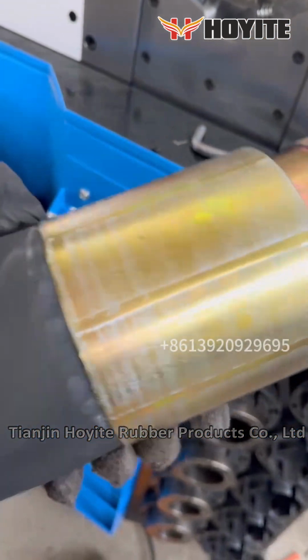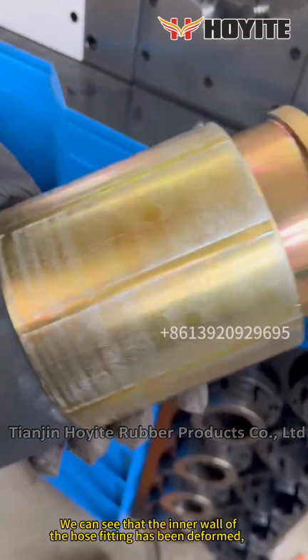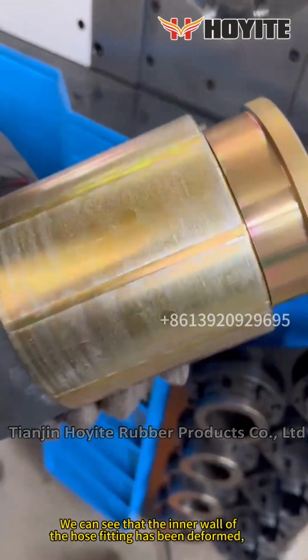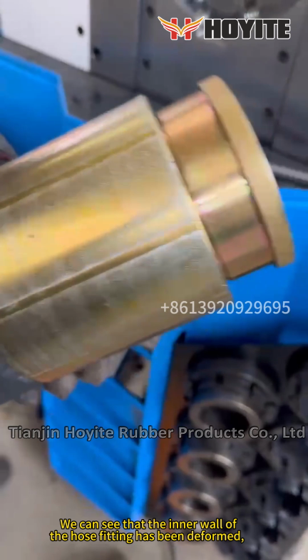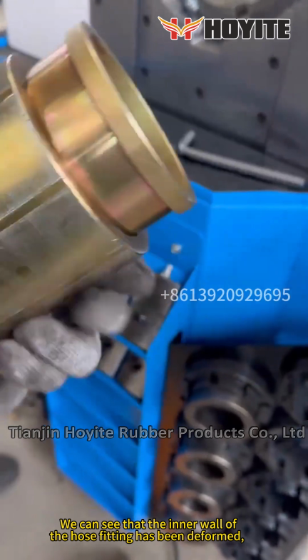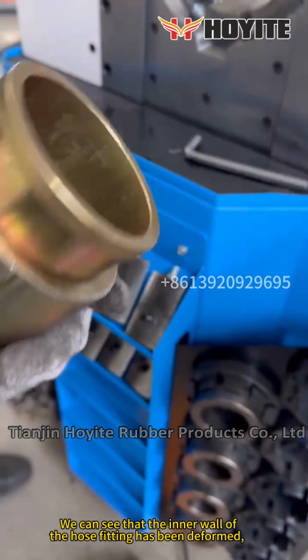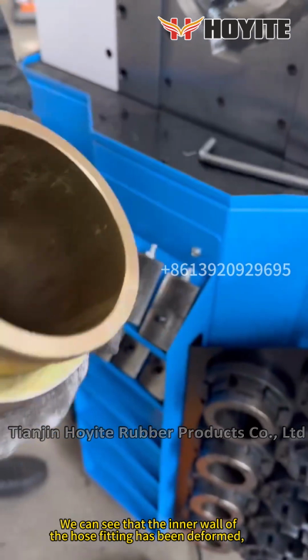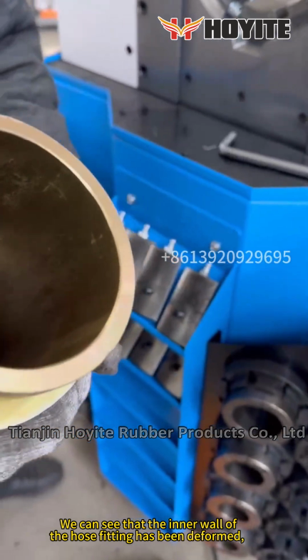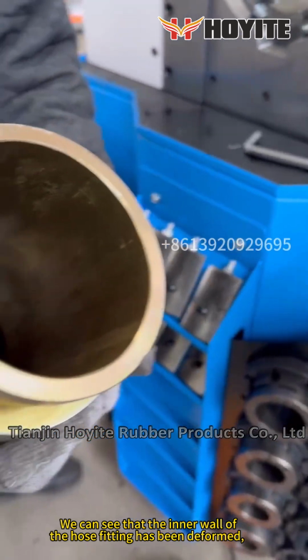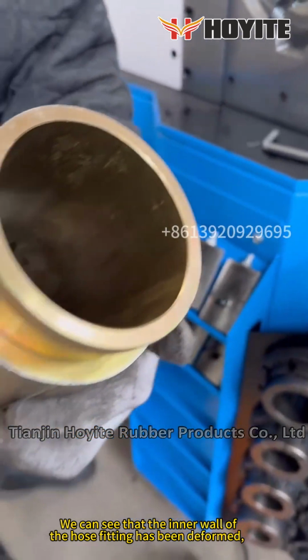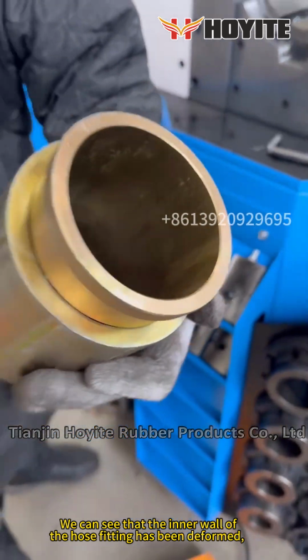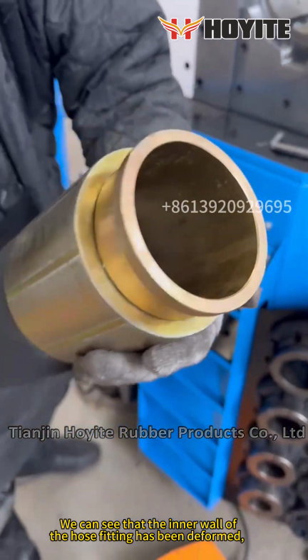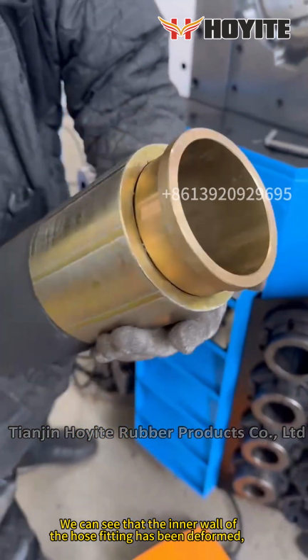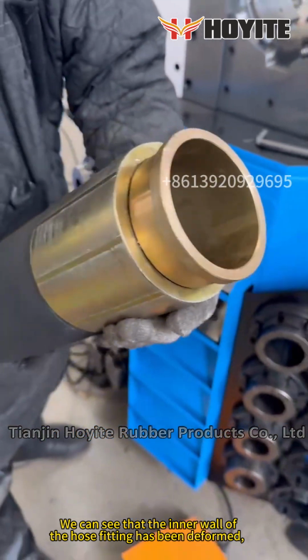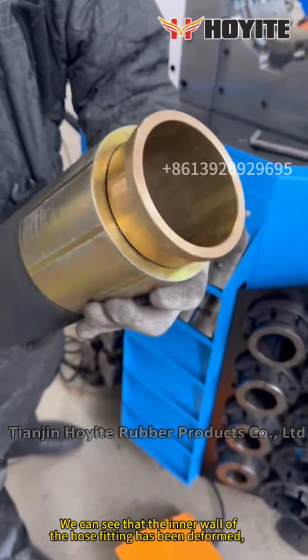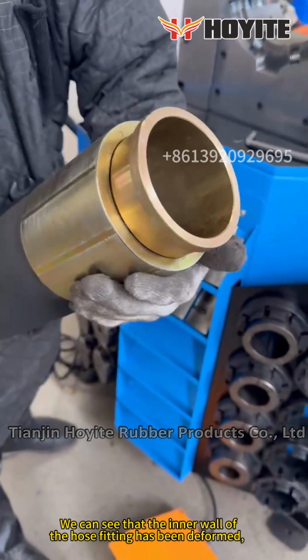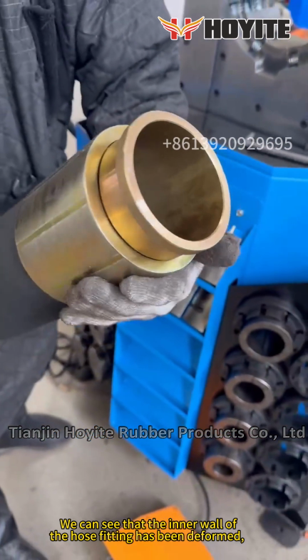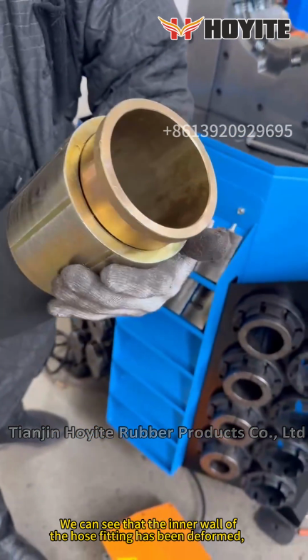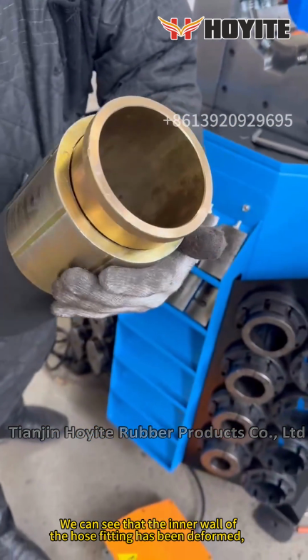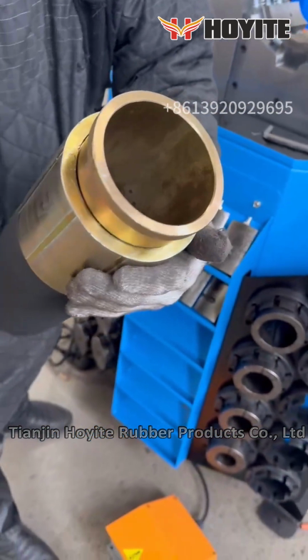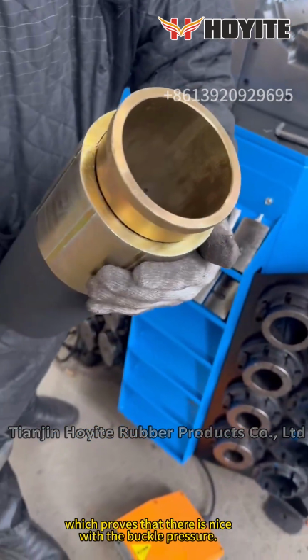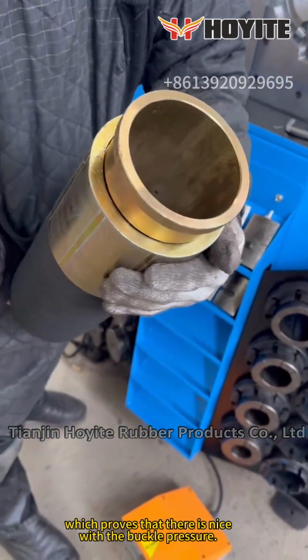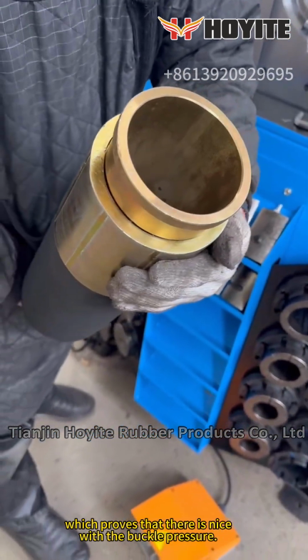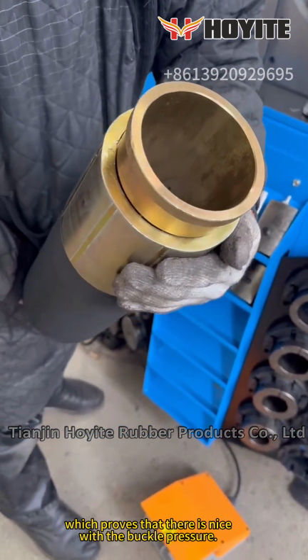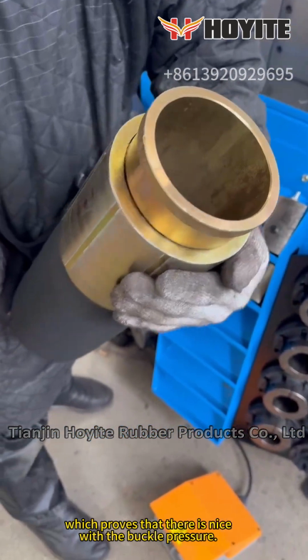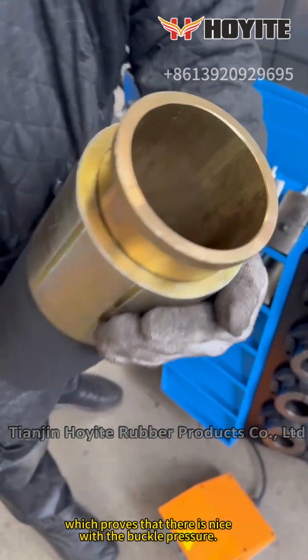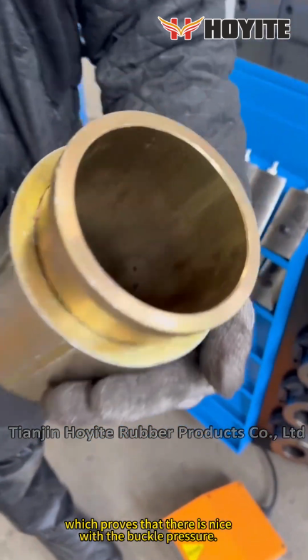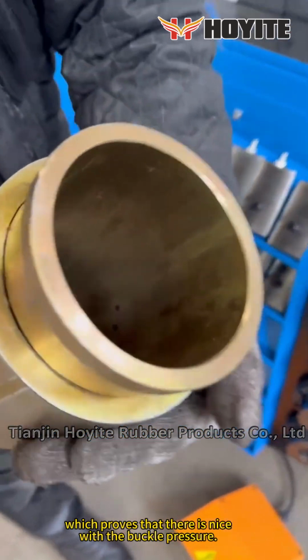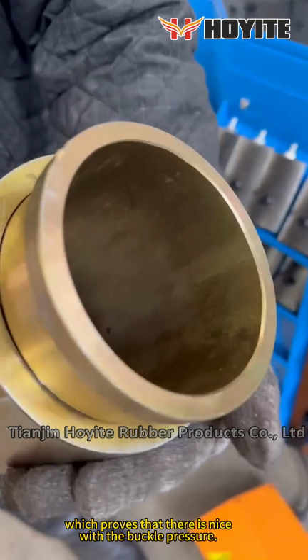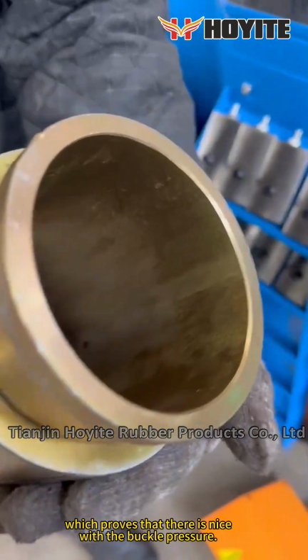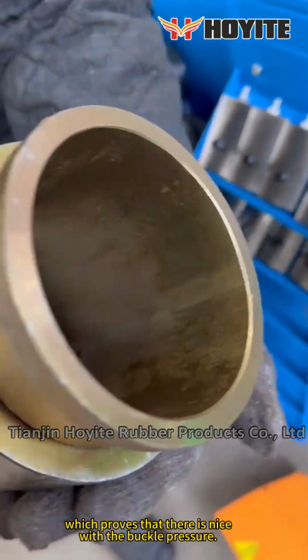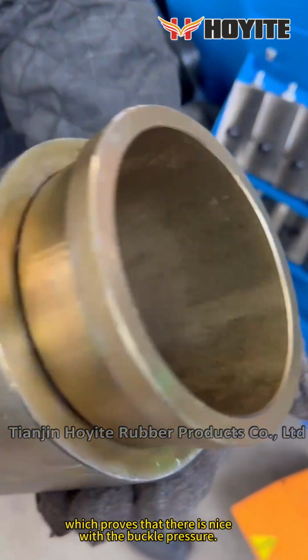We can see that the inner wall of the hose fitting has been deformed, which proves that there is a nice fit with the buckle pressure.